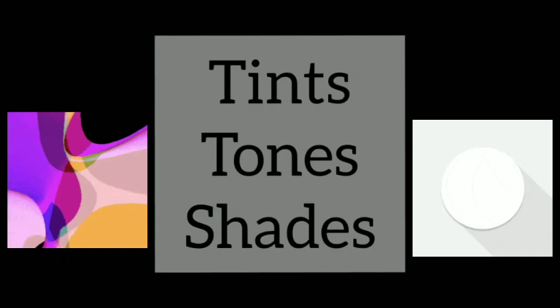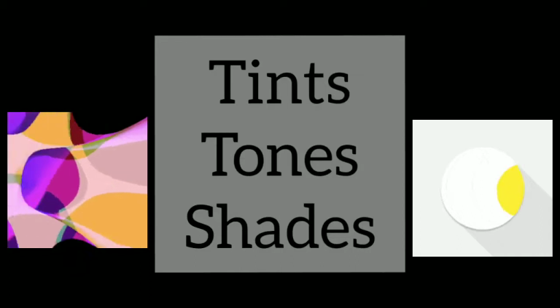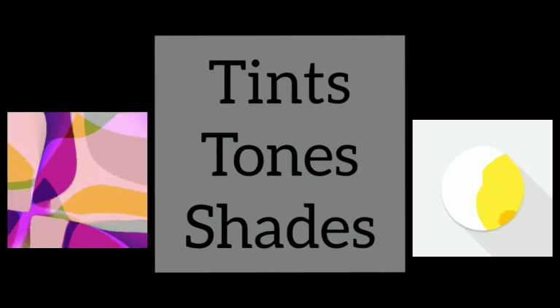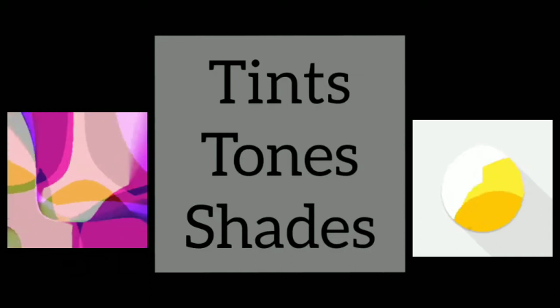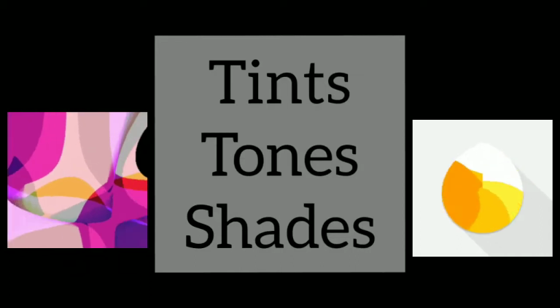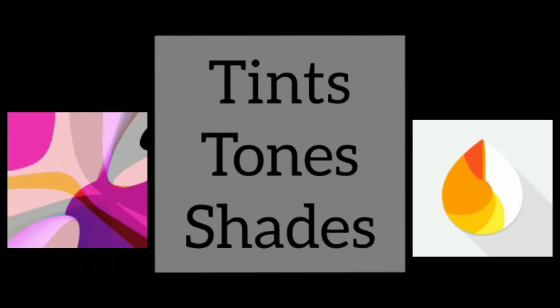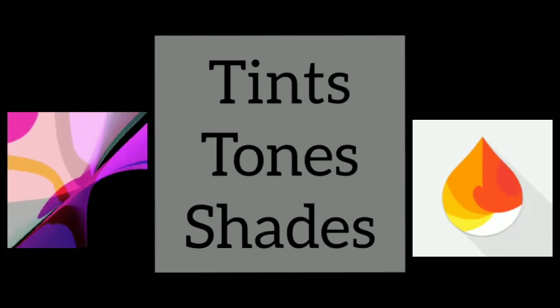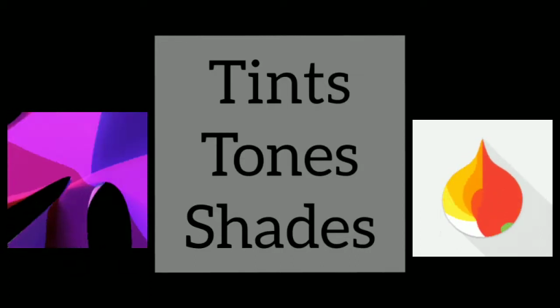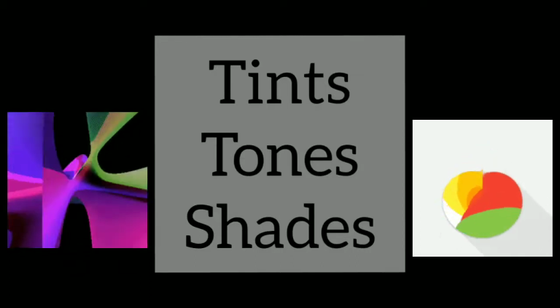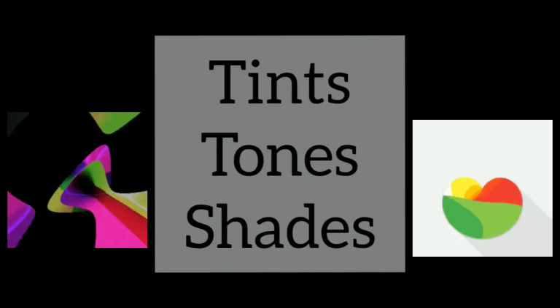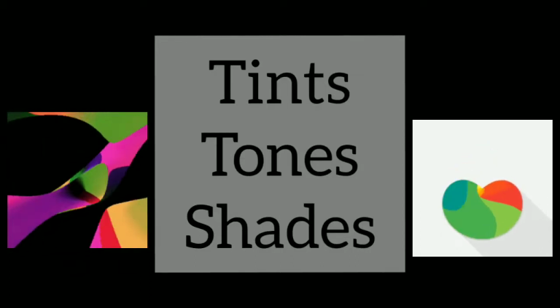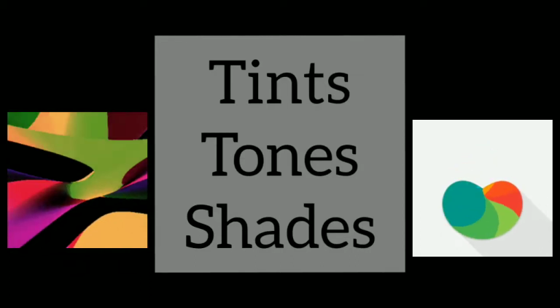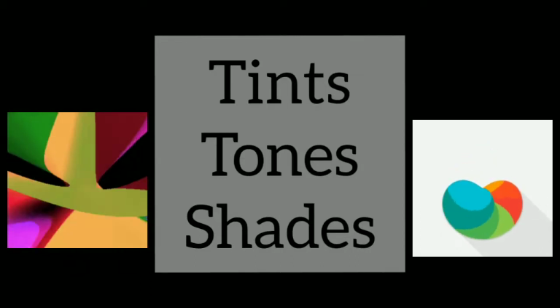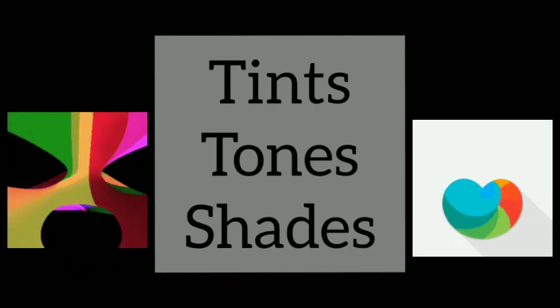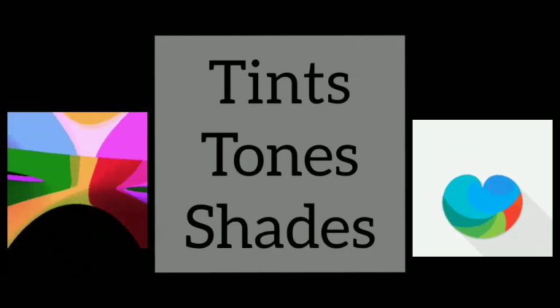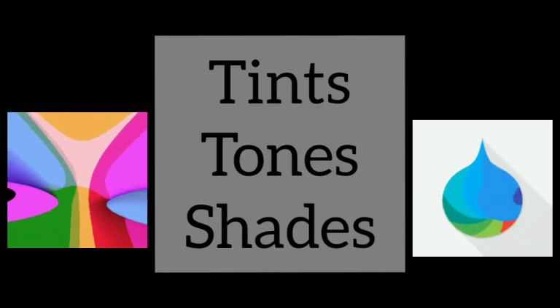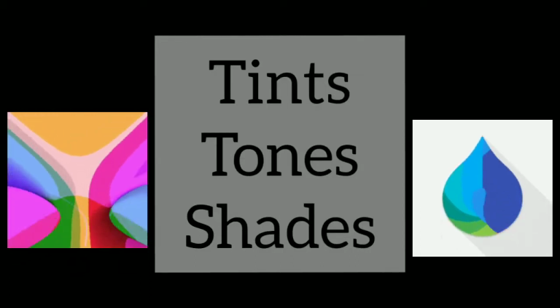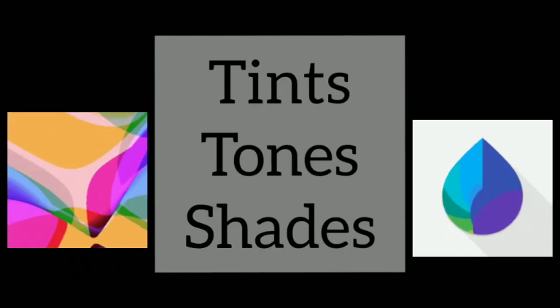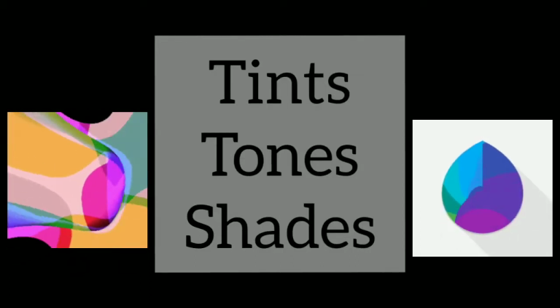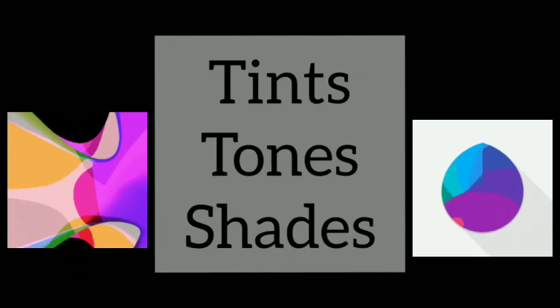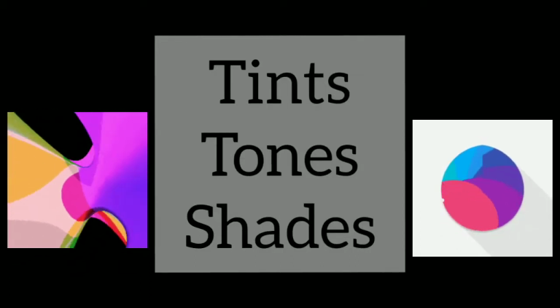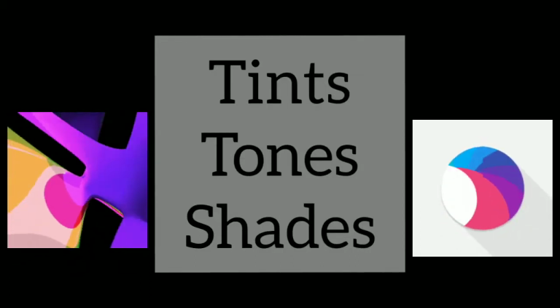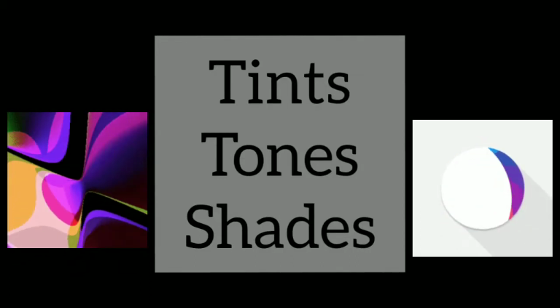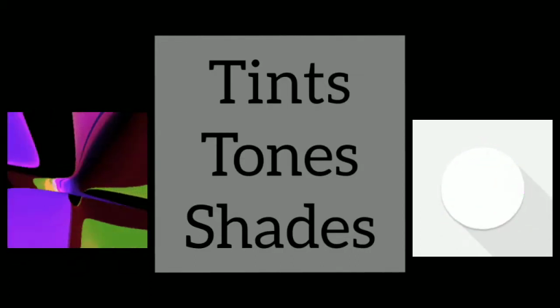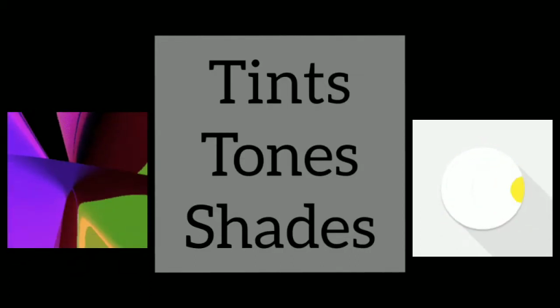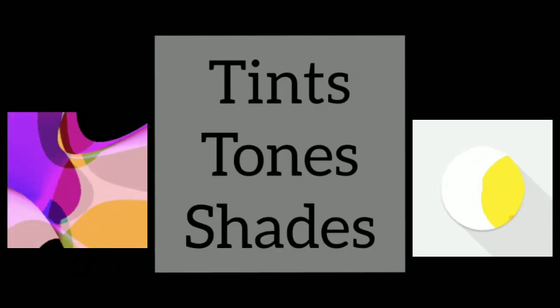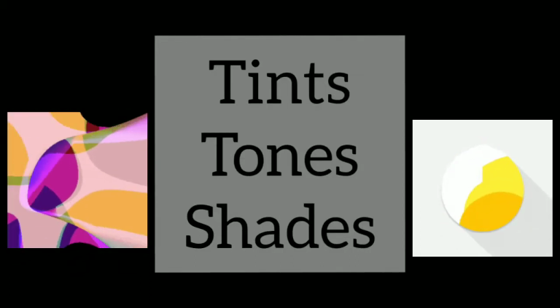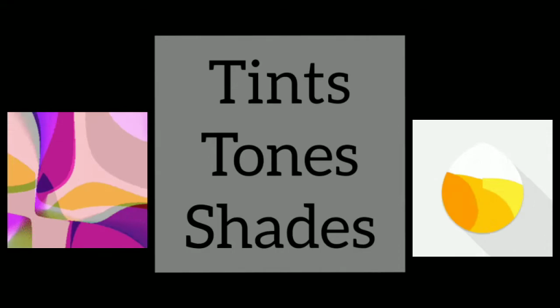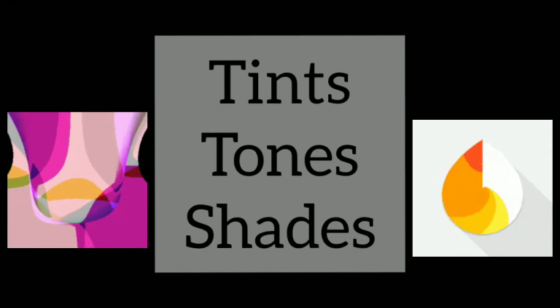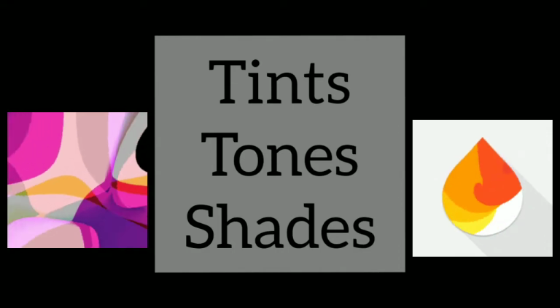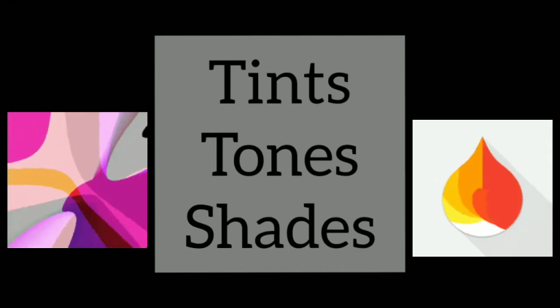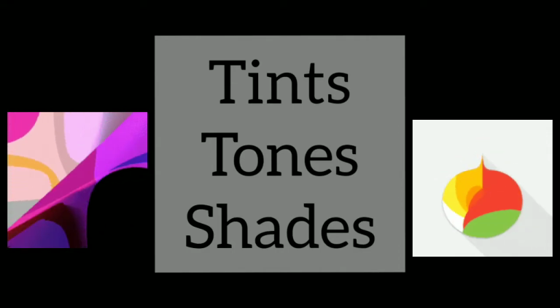Good morning everyone, hope you all are good. This is Nilanjana Bera, your art teacher, and today we will be doing tints, tones and shades.